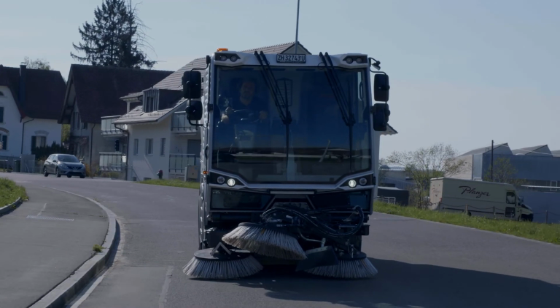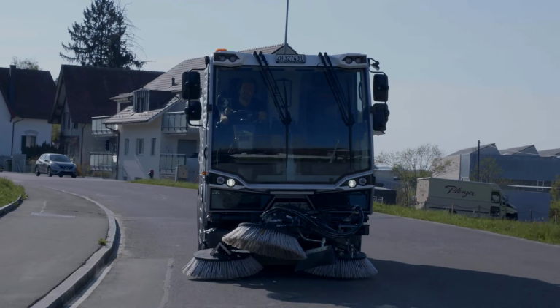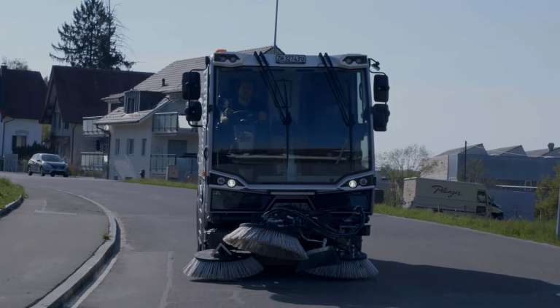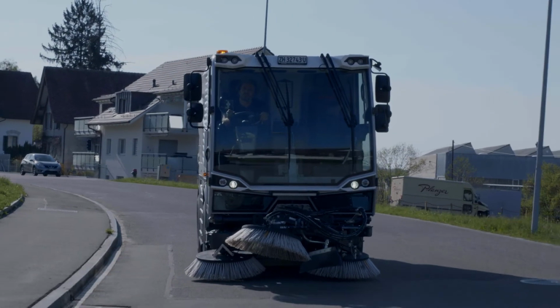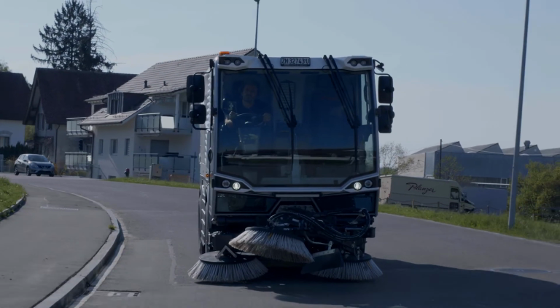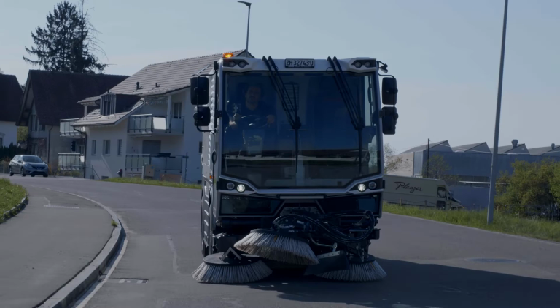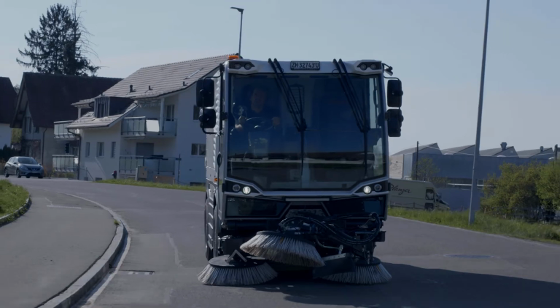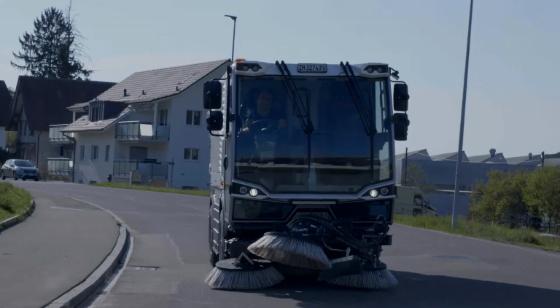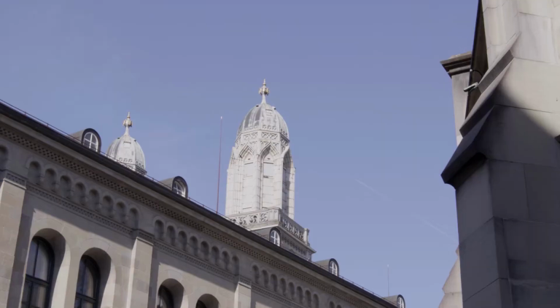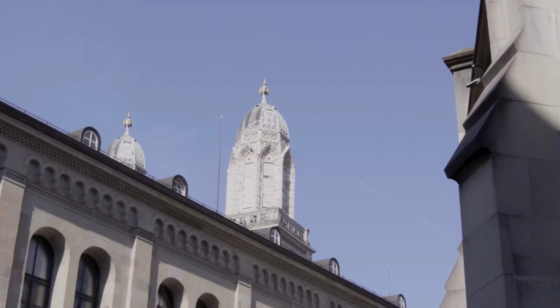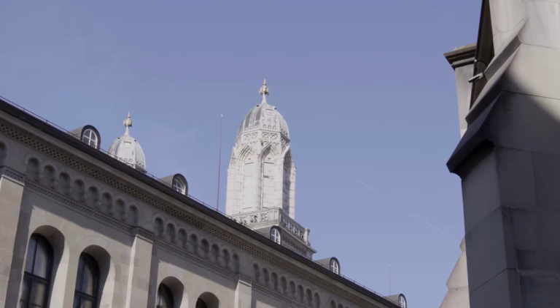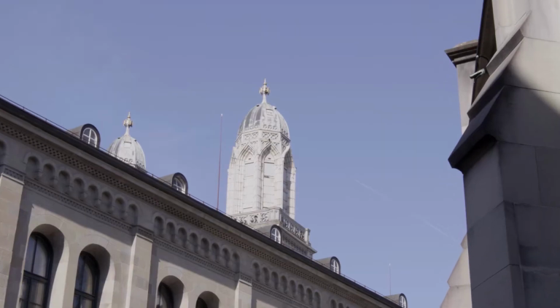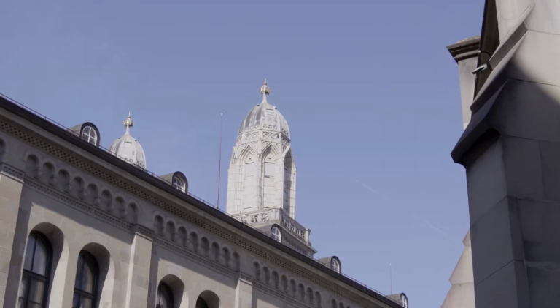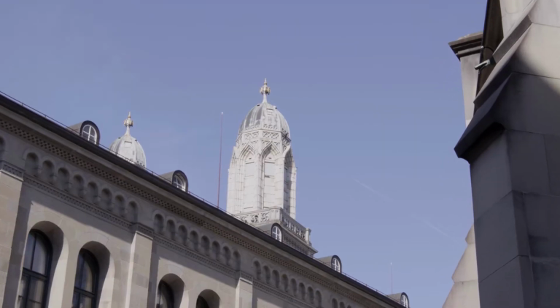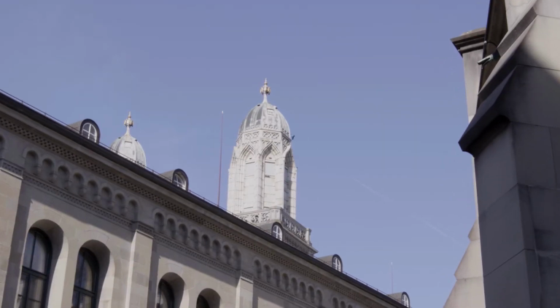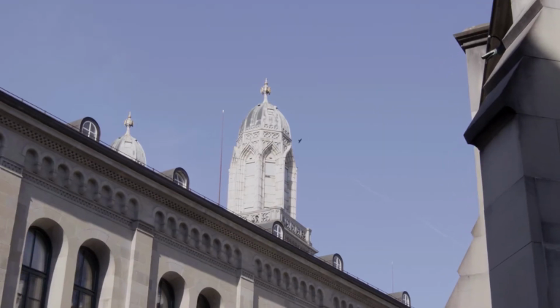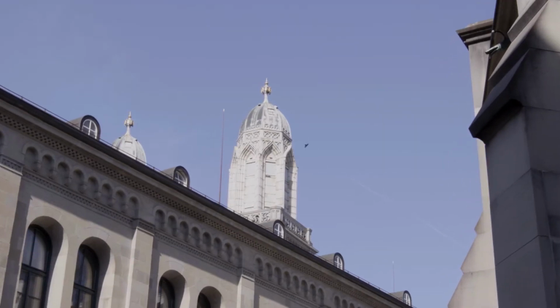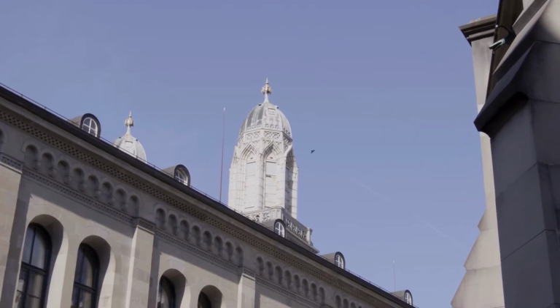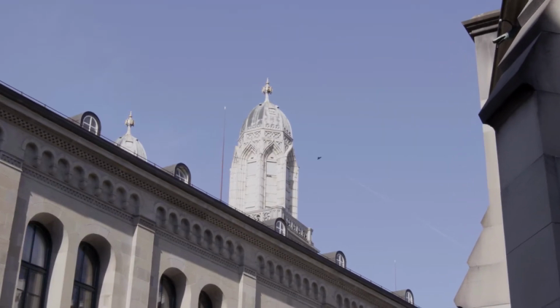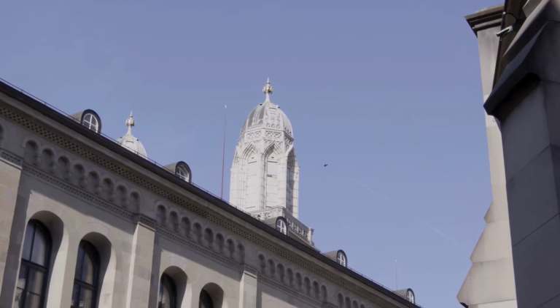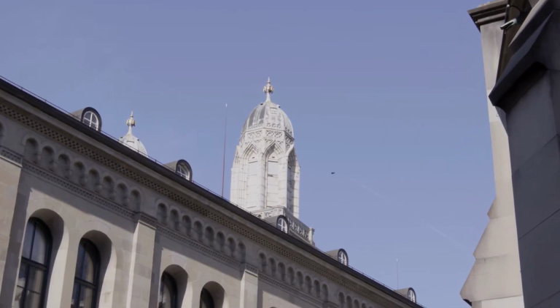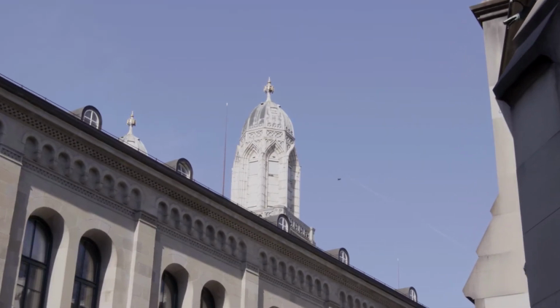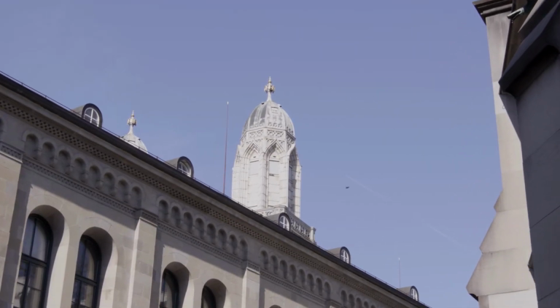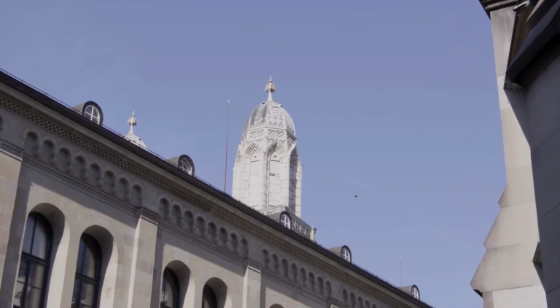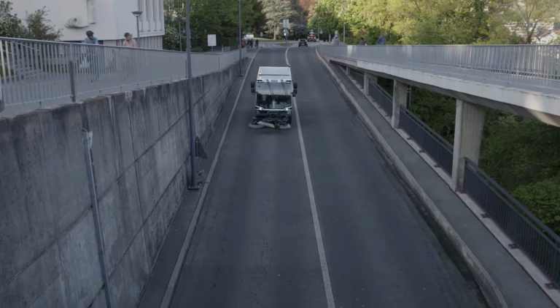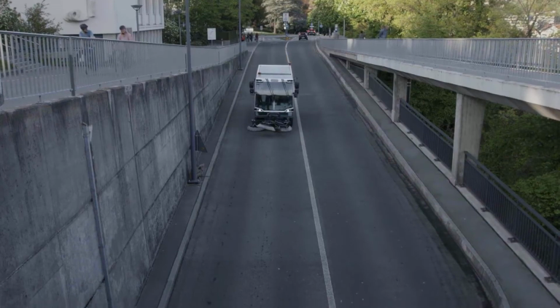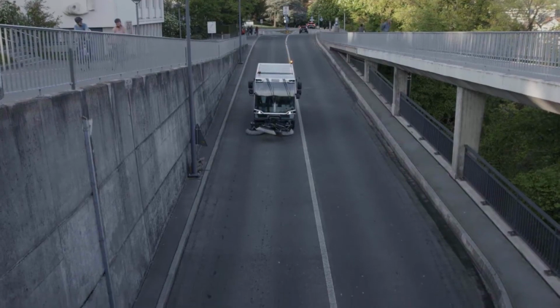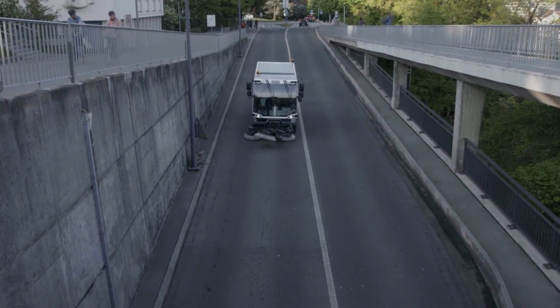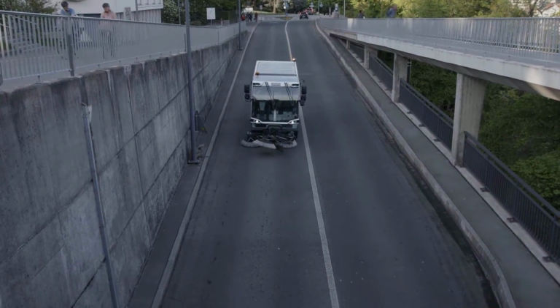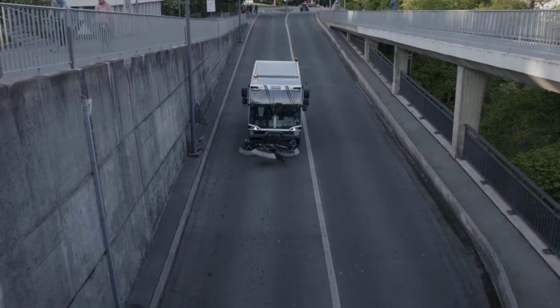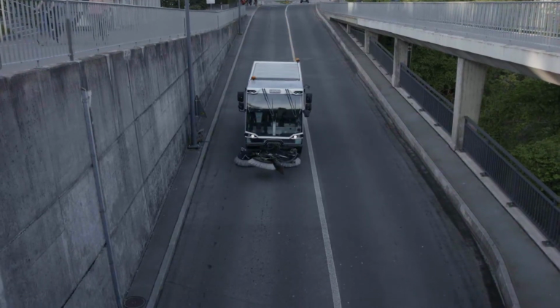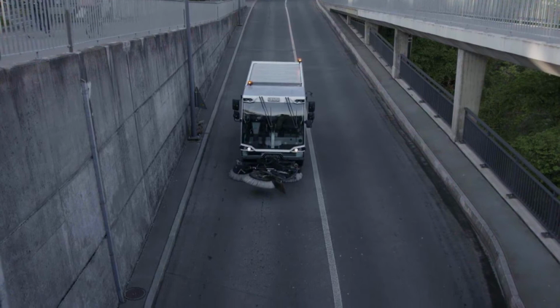With a top speed of 50 km per hour, the CityCat VR50E Compact Sweeper is out in front all the way.